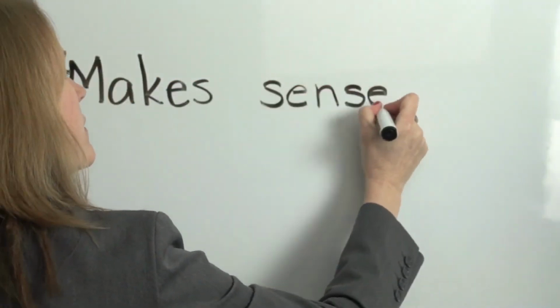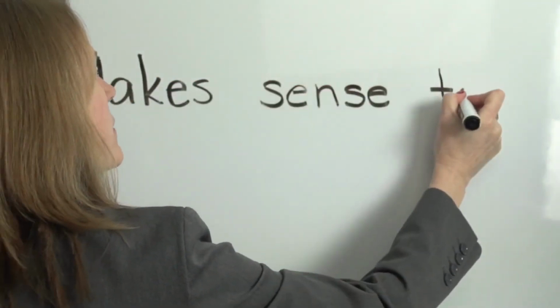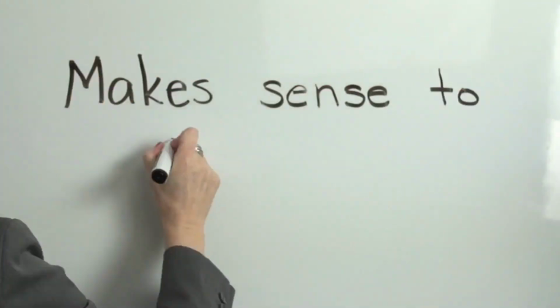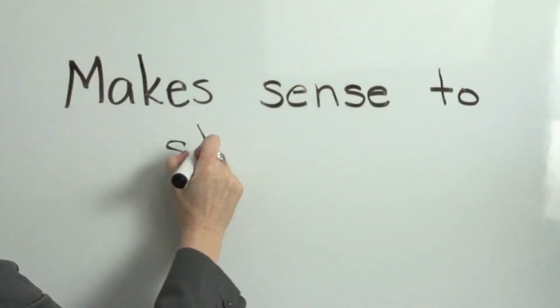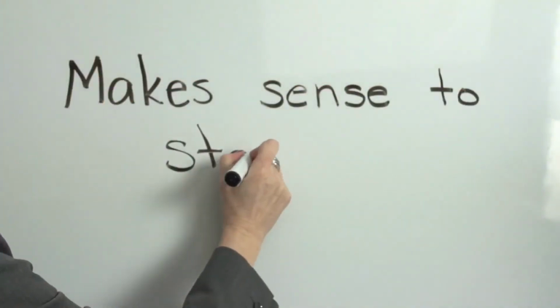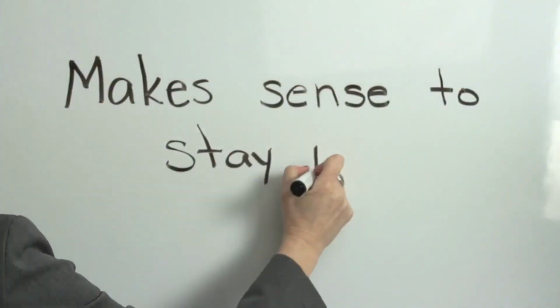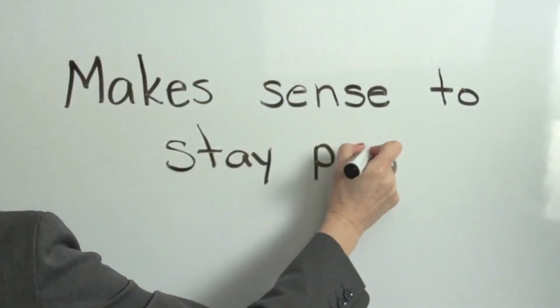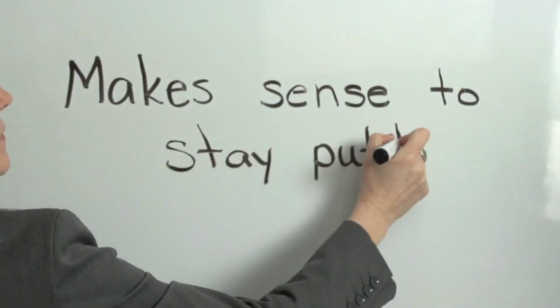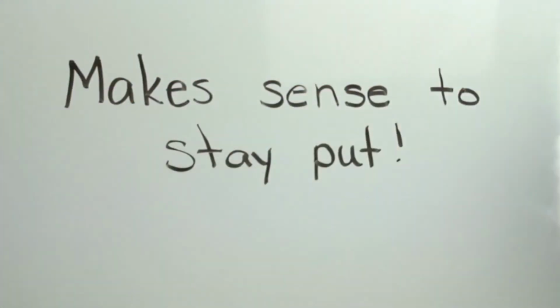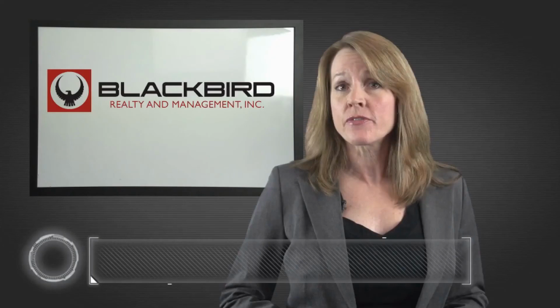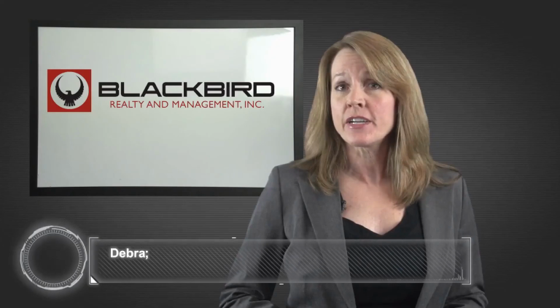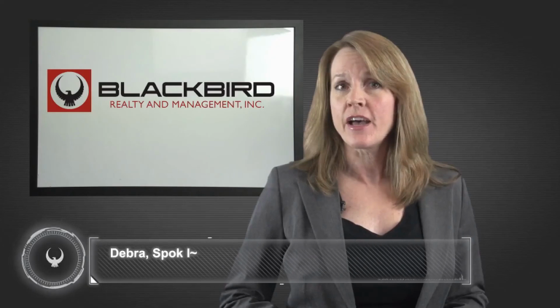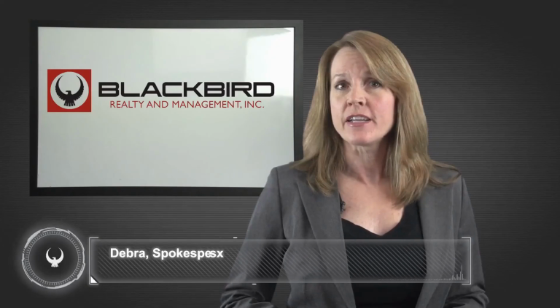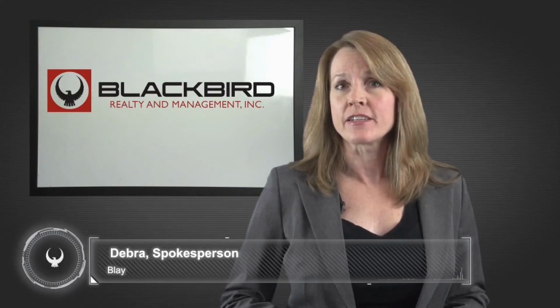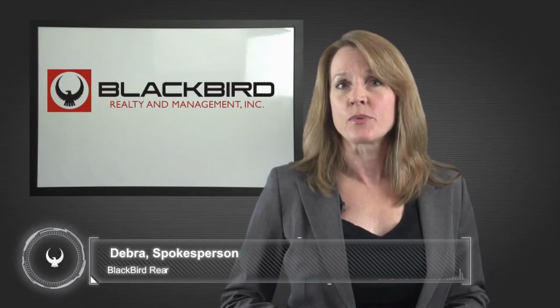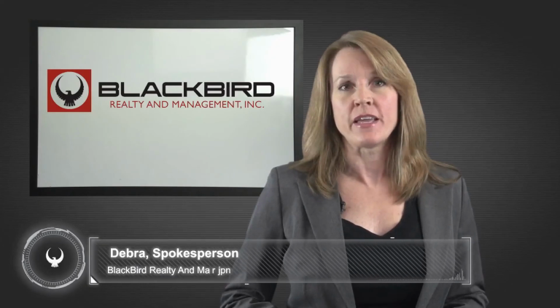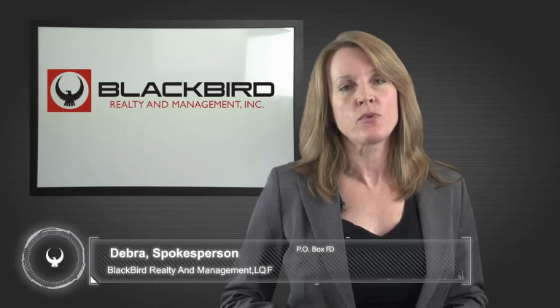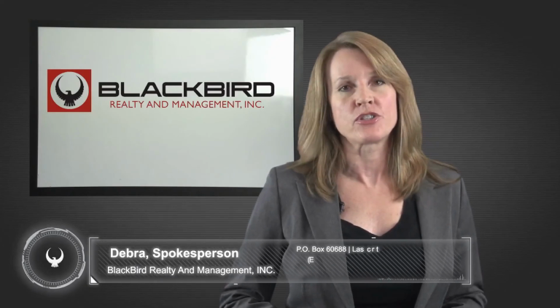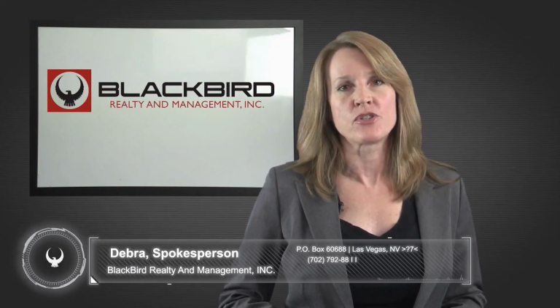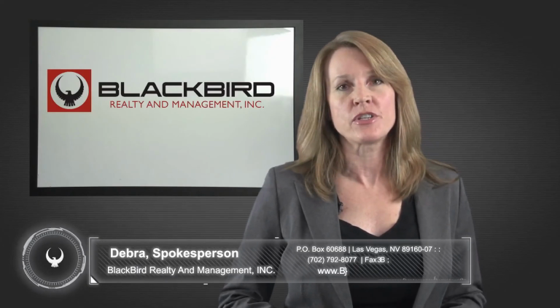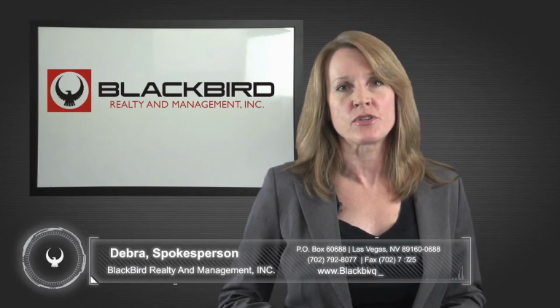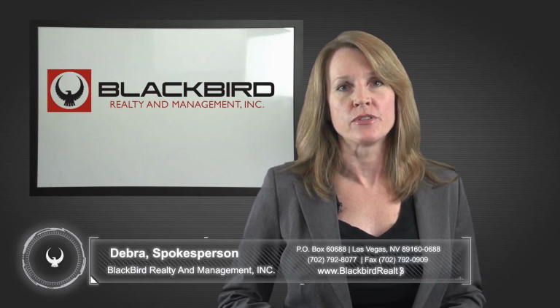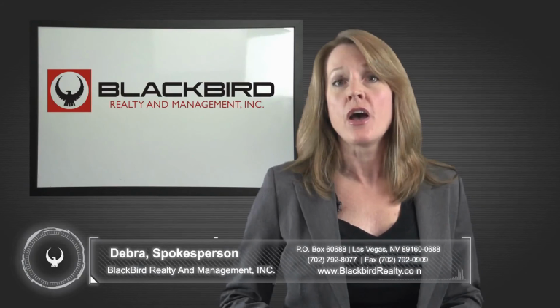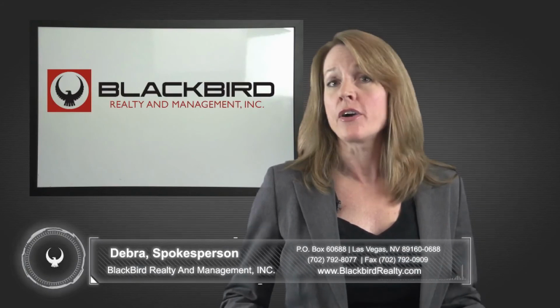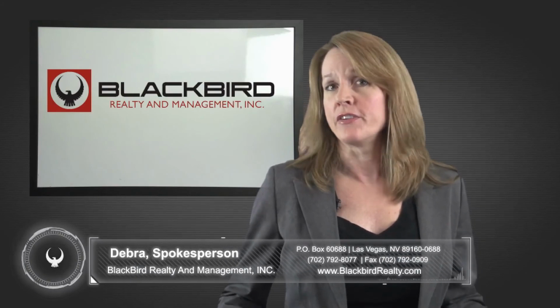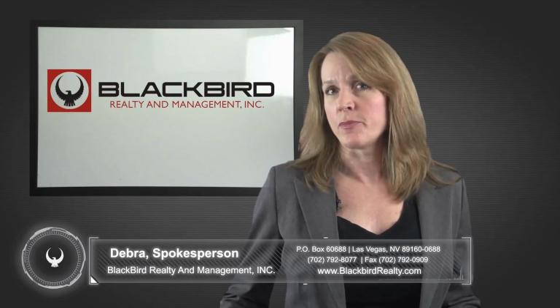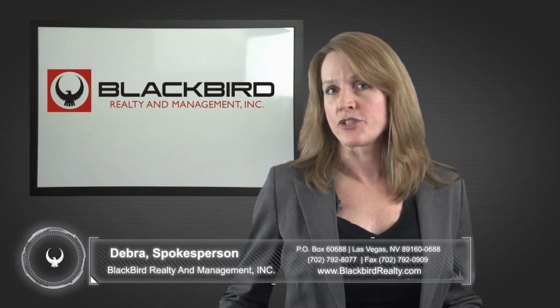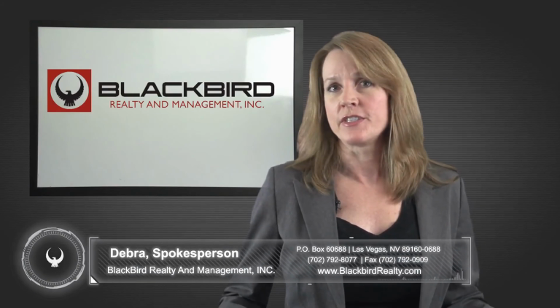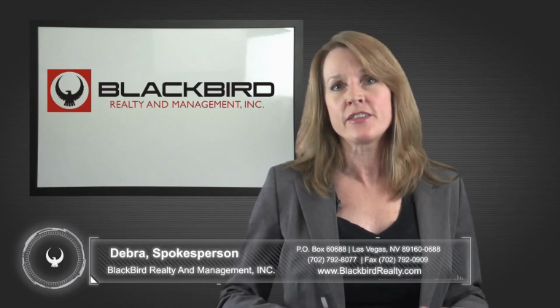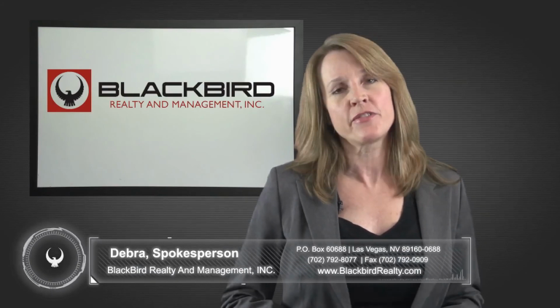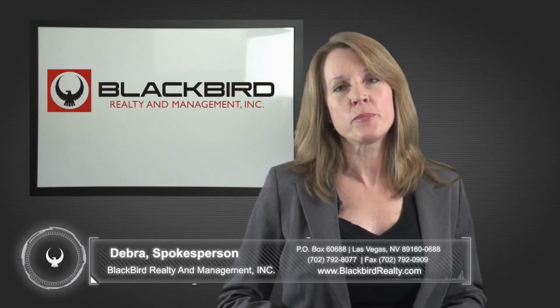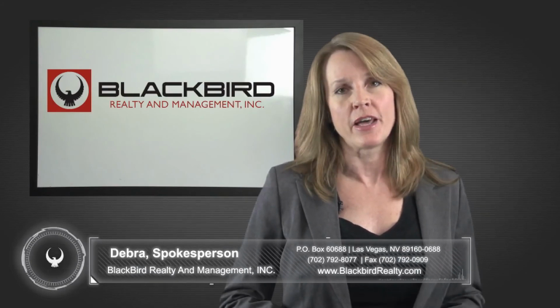Thank you for watching and feel free to contact us with any questions or concerns. Our information is in the footer below.